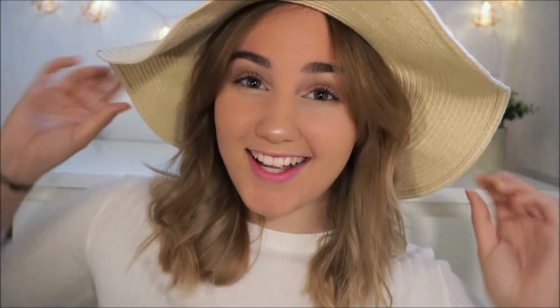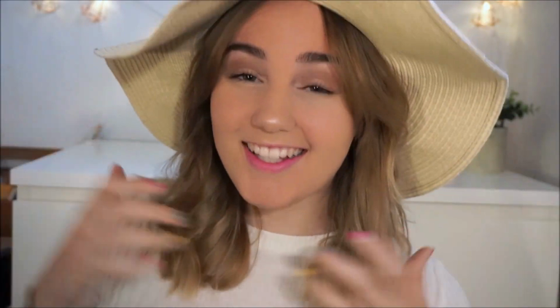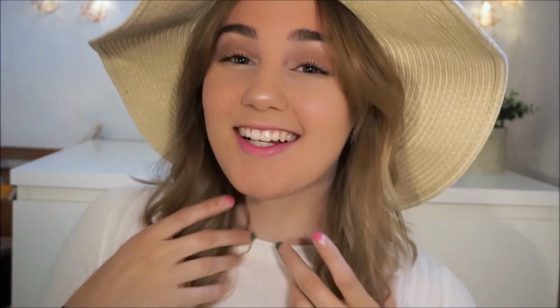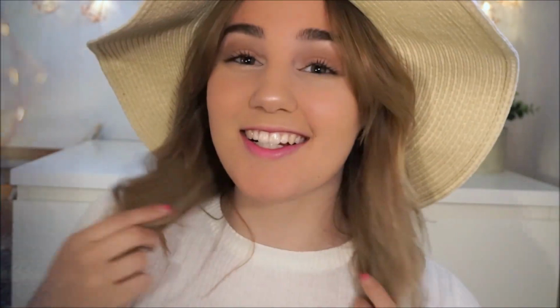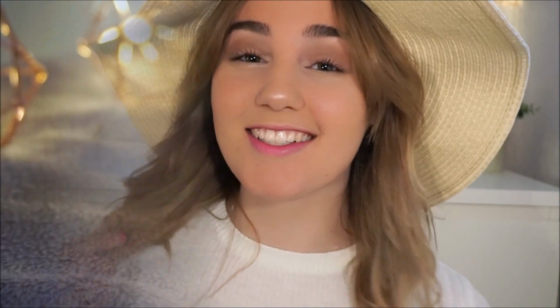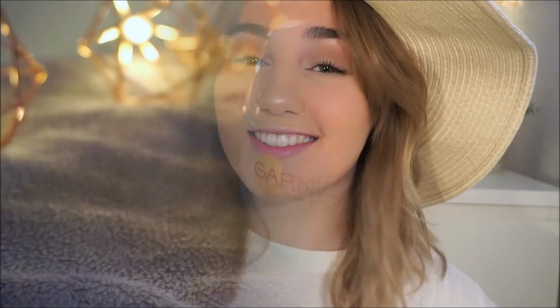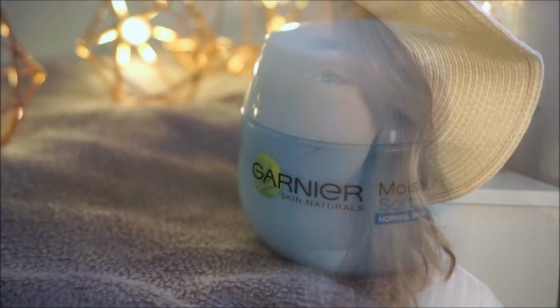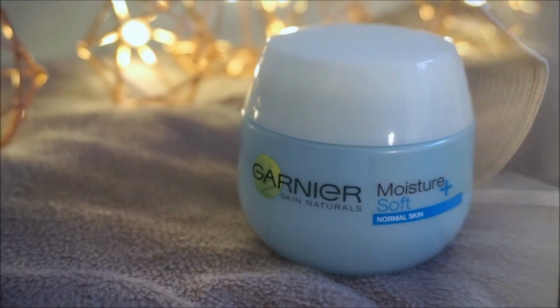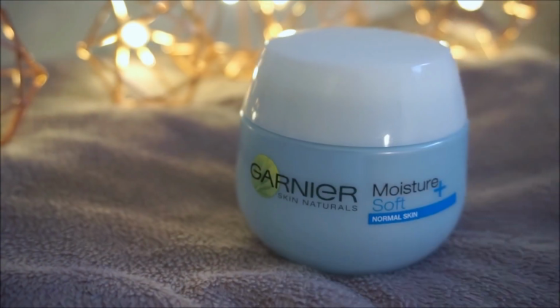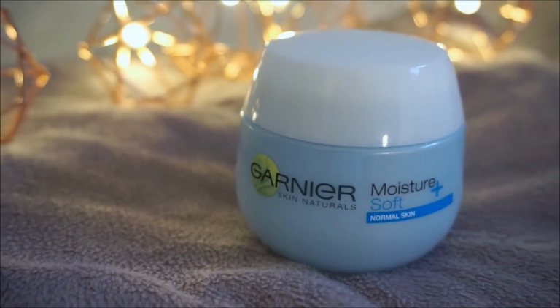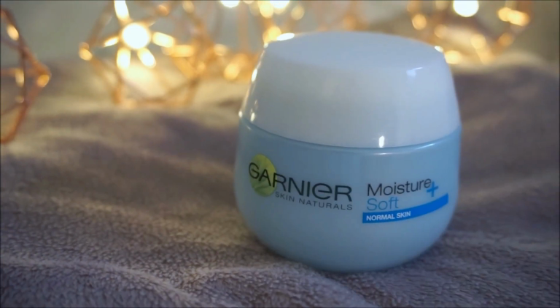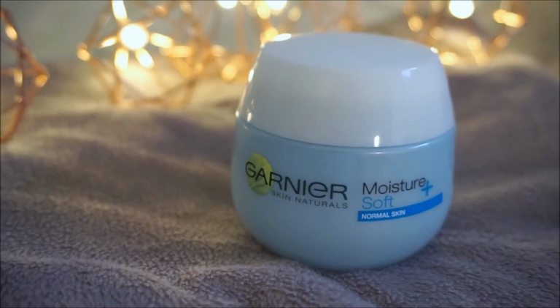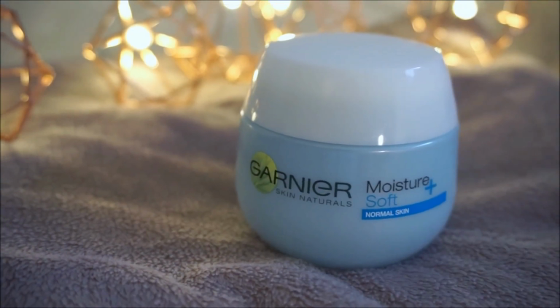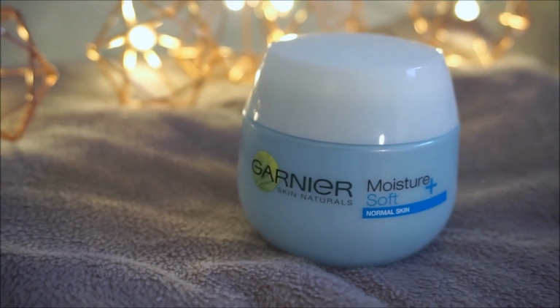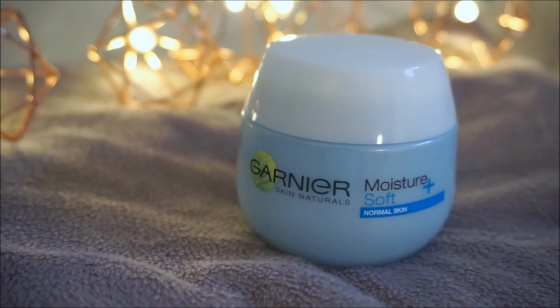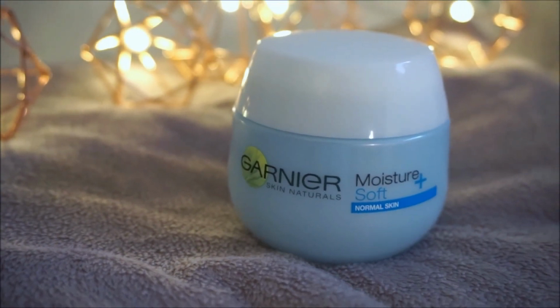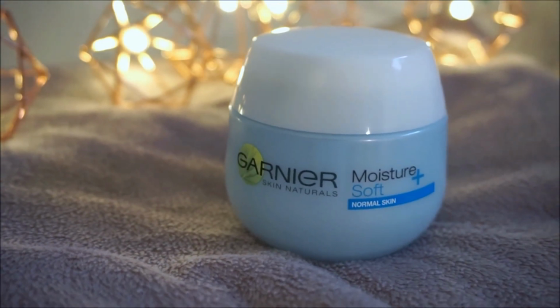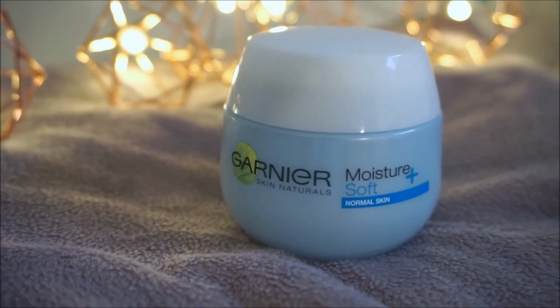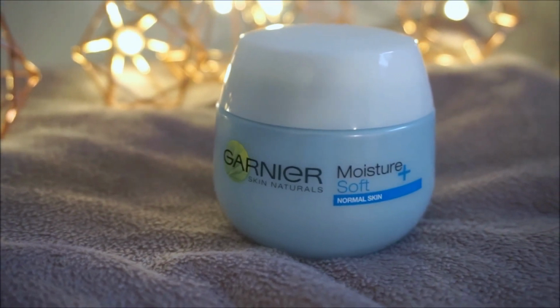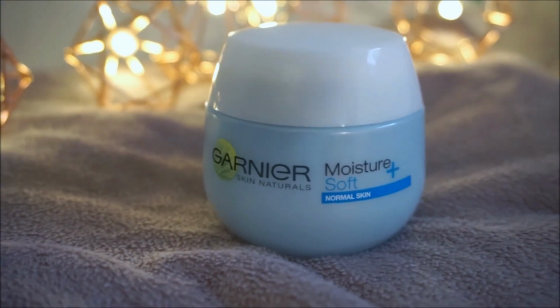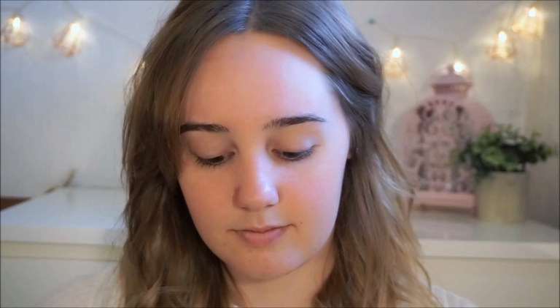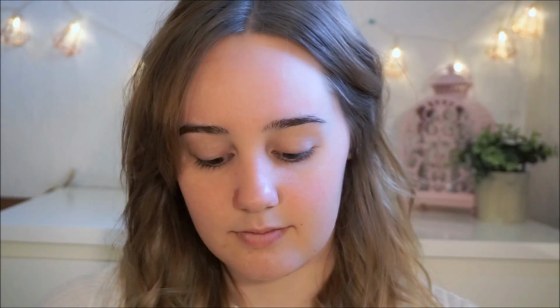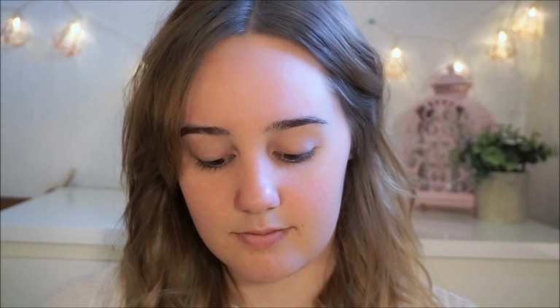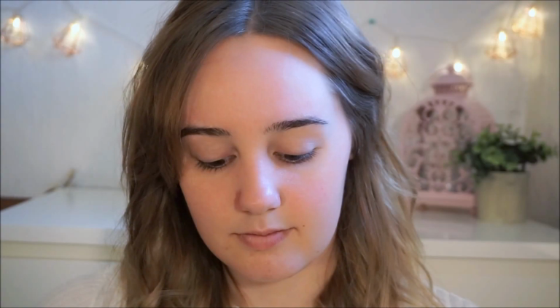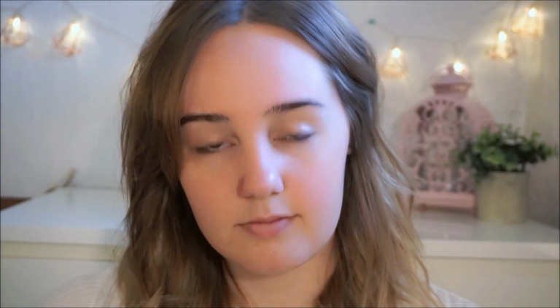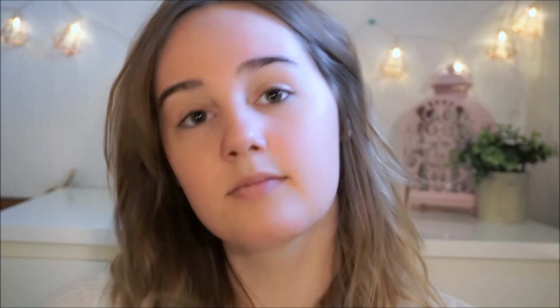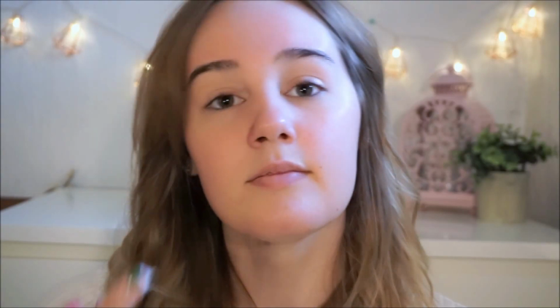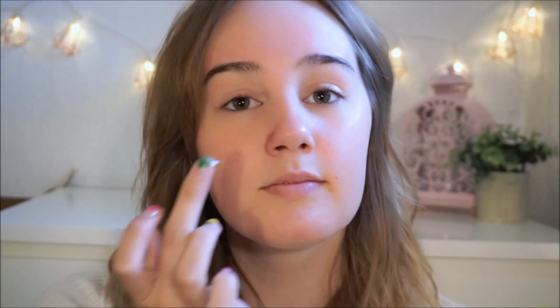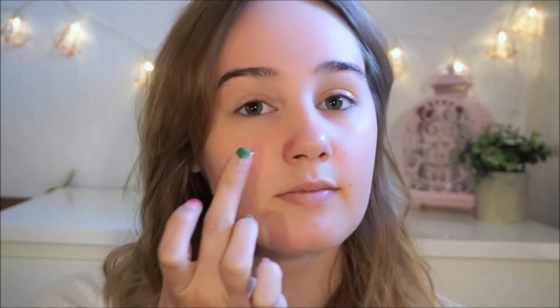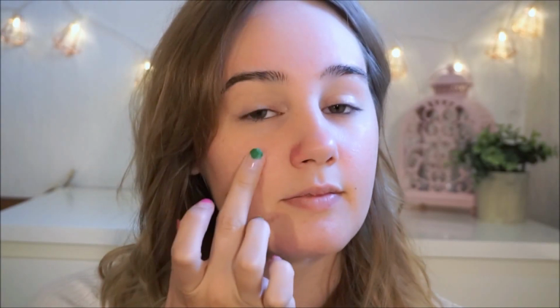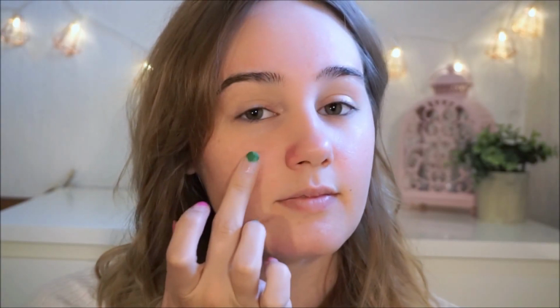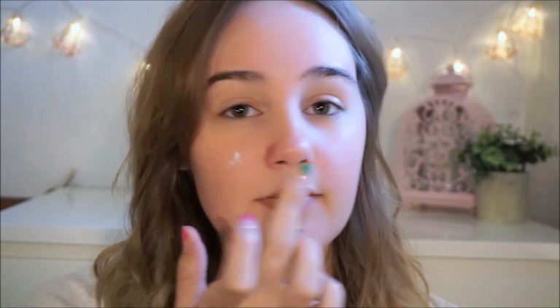I start off by using this day cream by Garnier. This will keep my face hydrated throughout the entire day.